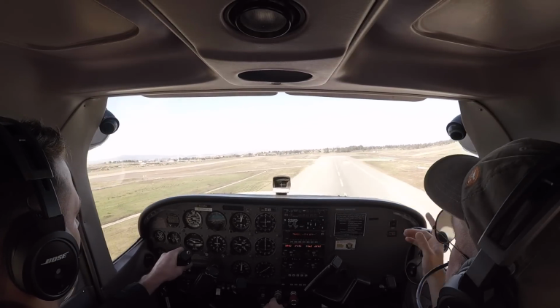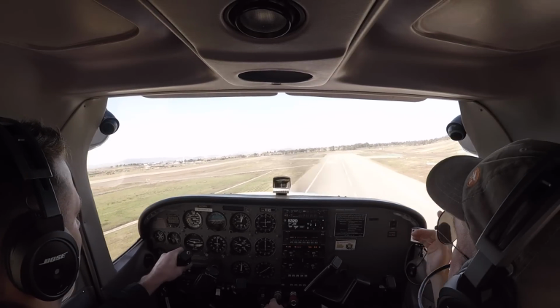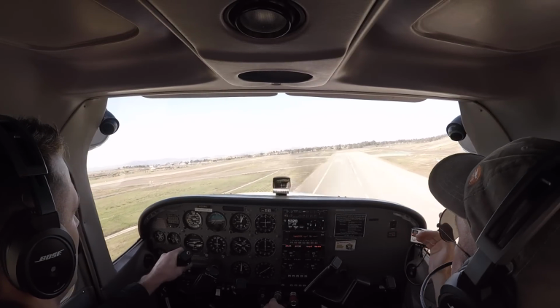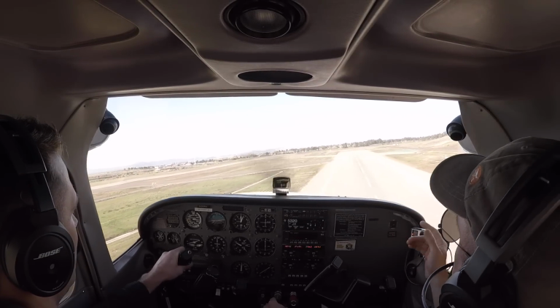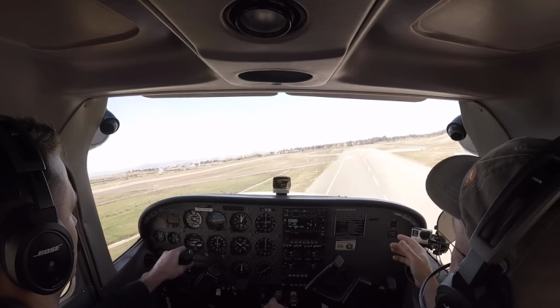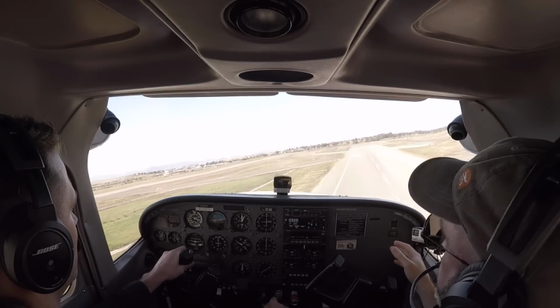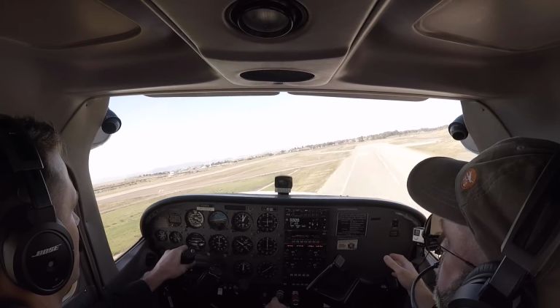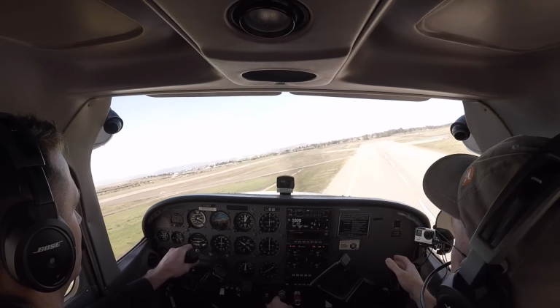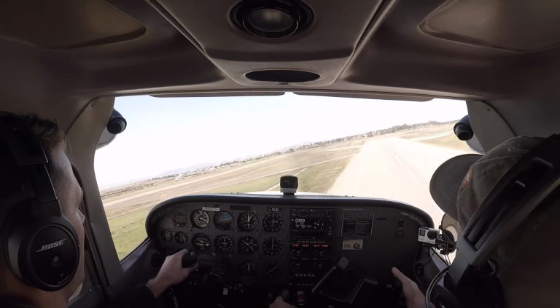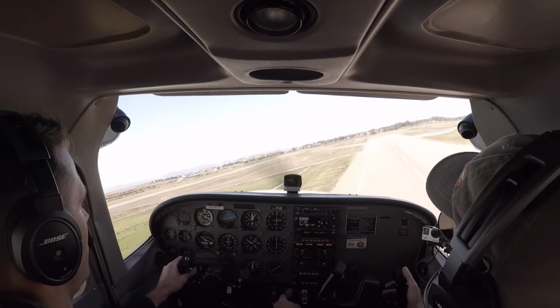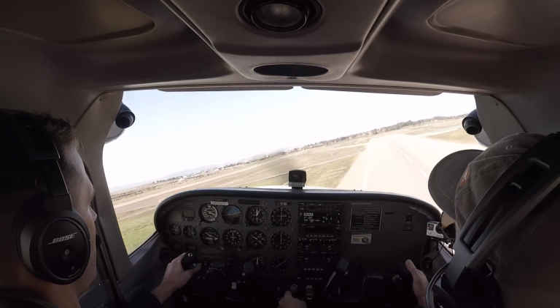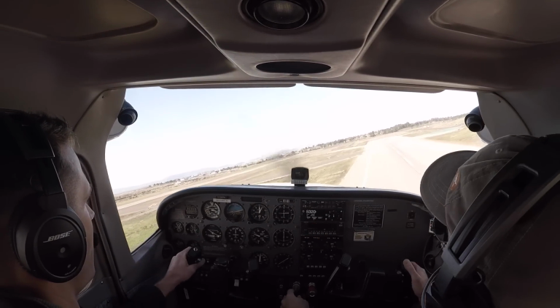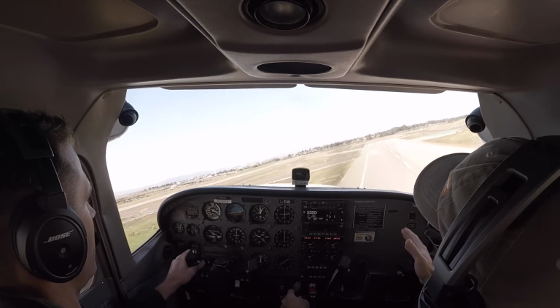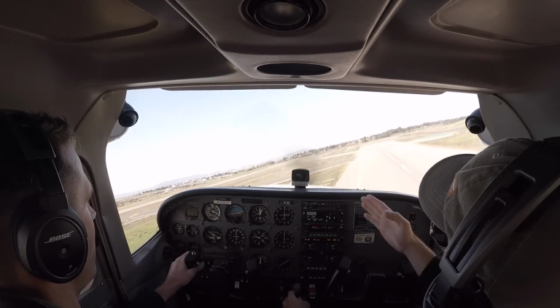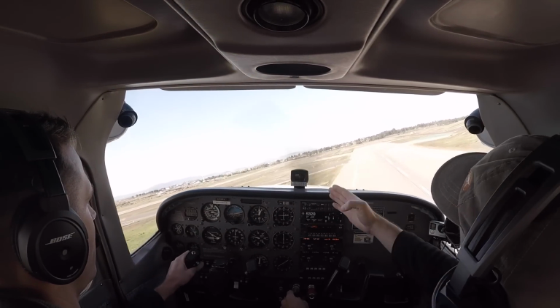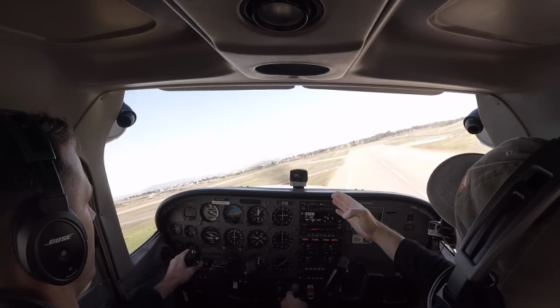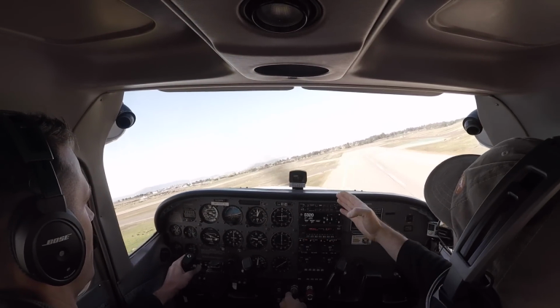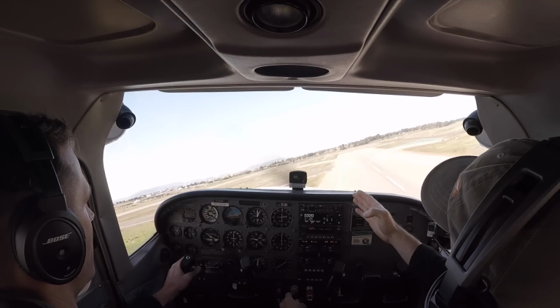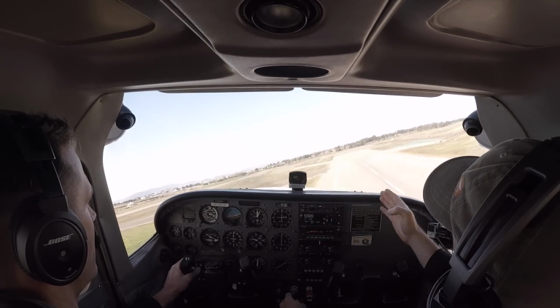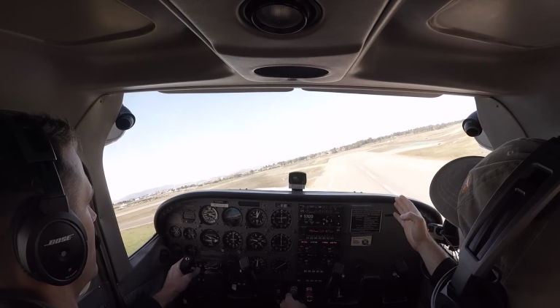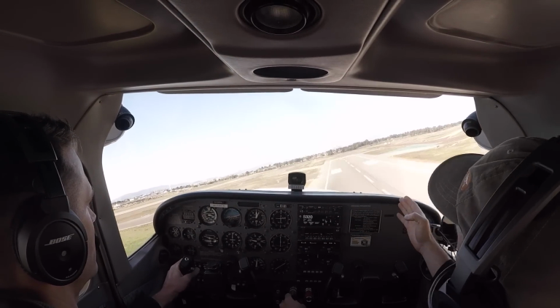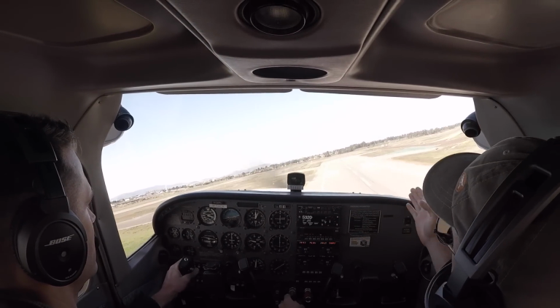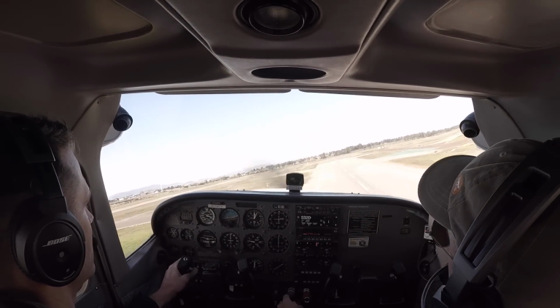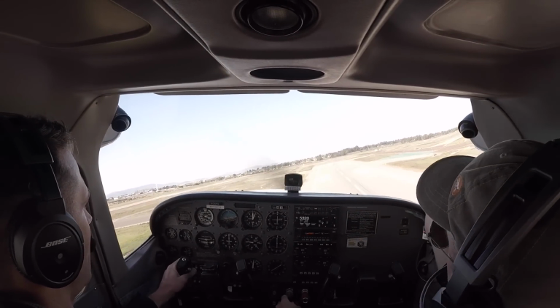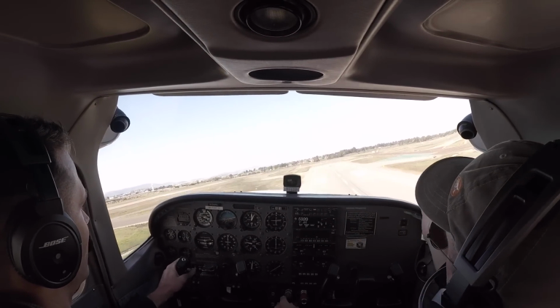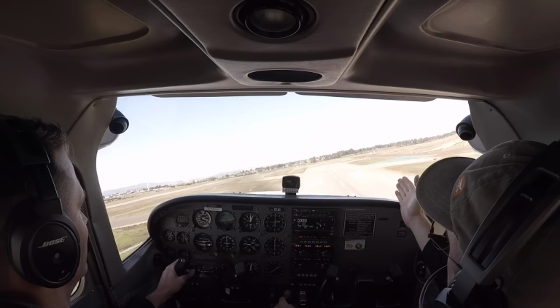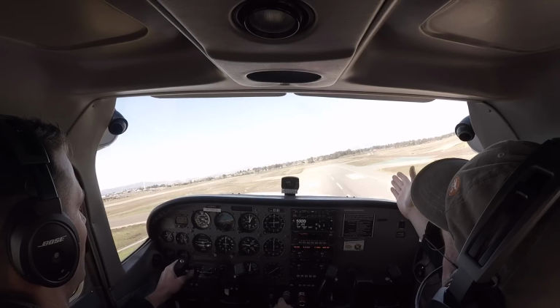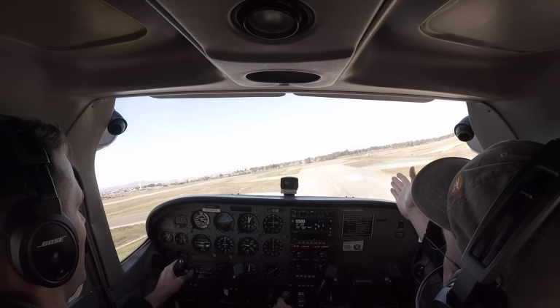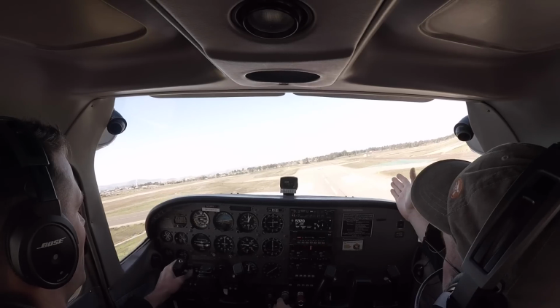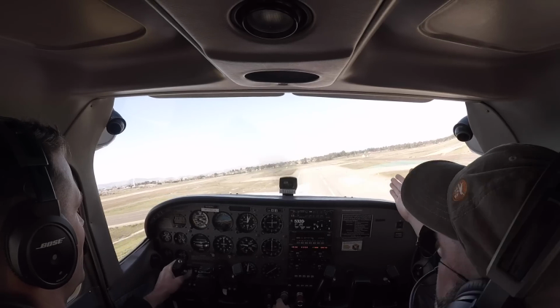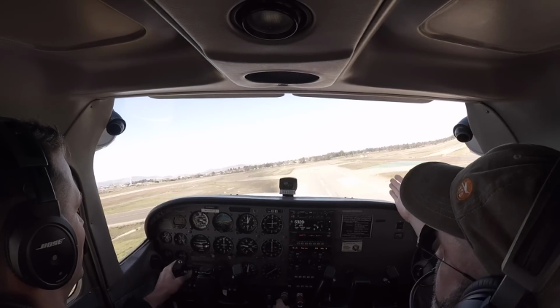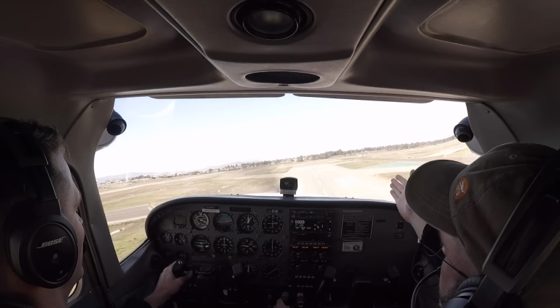Back to the right. Okay, careful. Your nose is that way. So good. That's it right there. Your nose is perfectly down the runway.